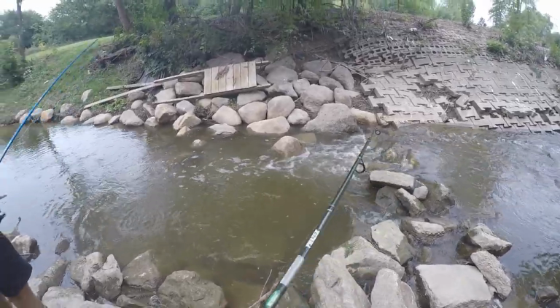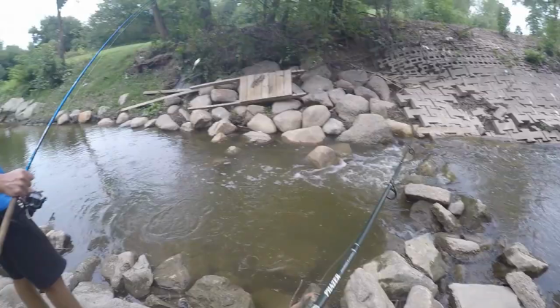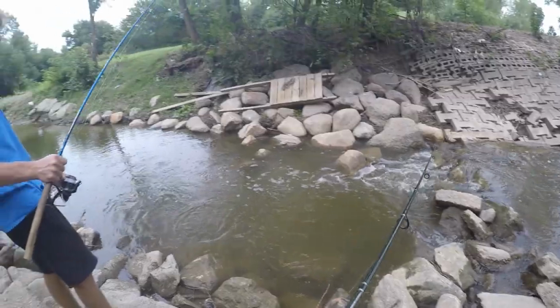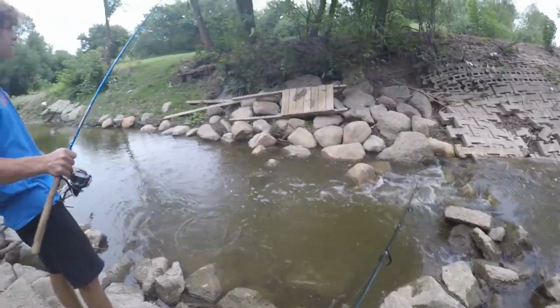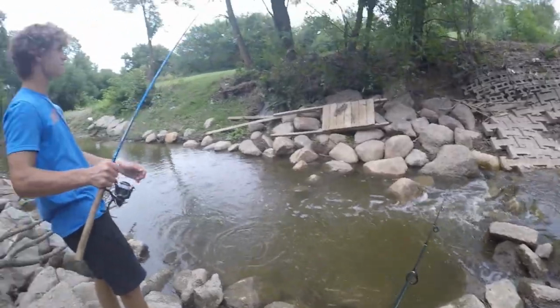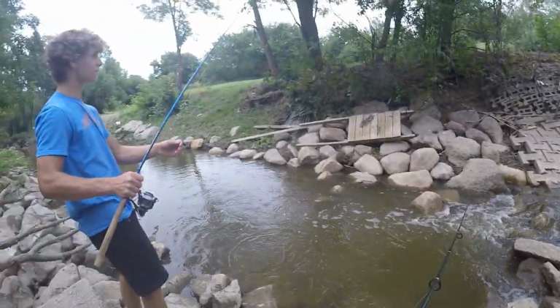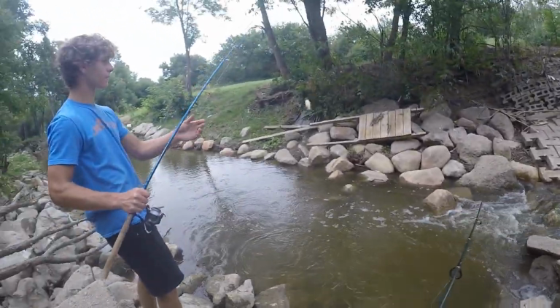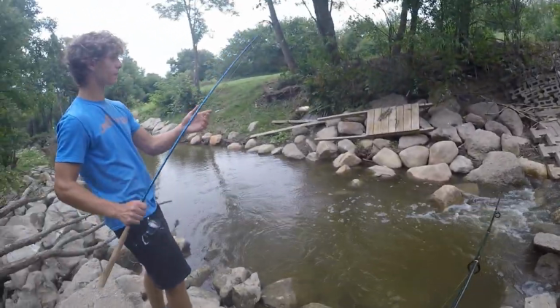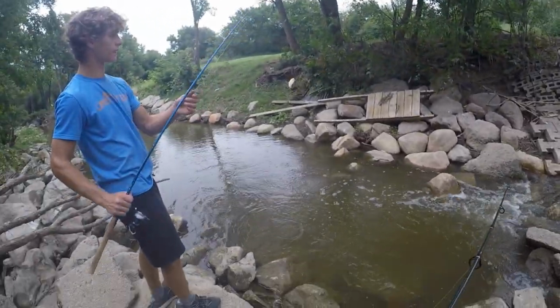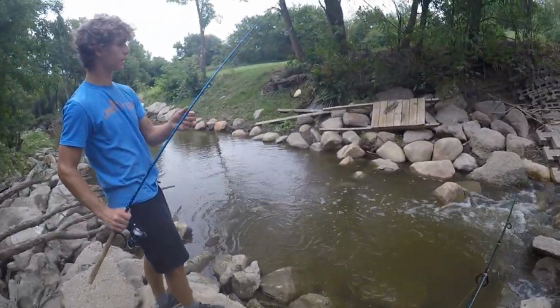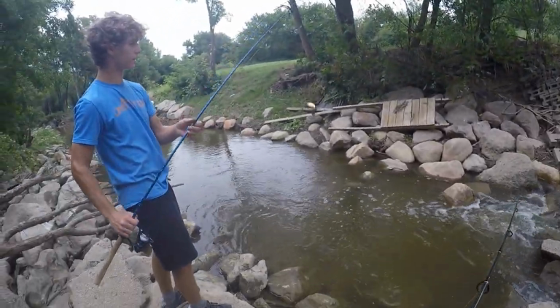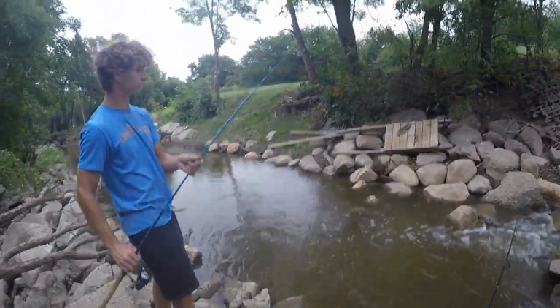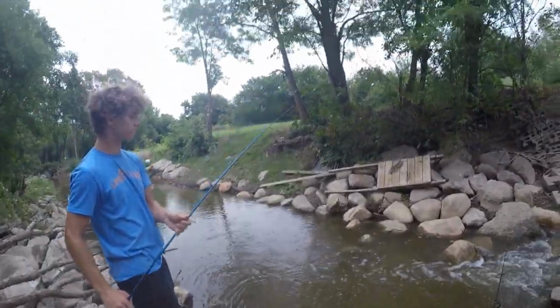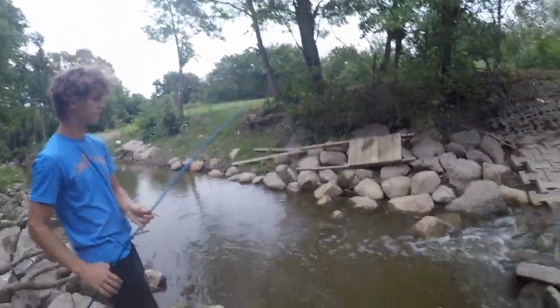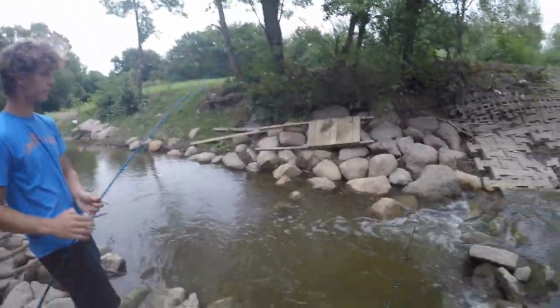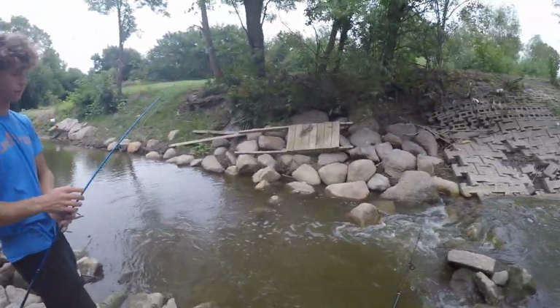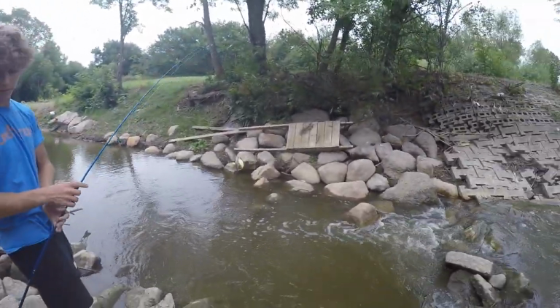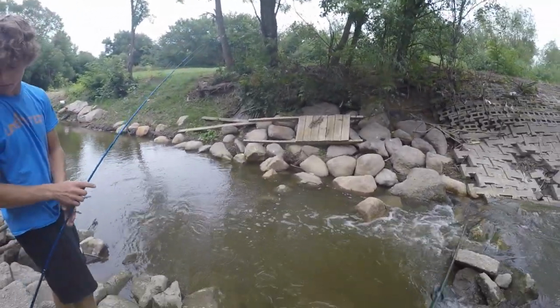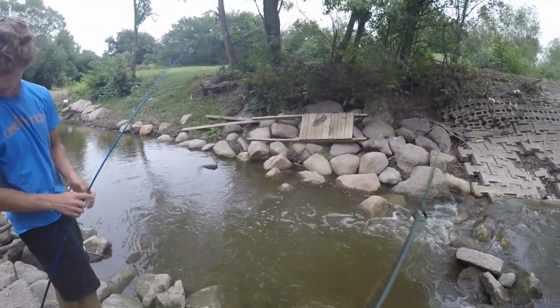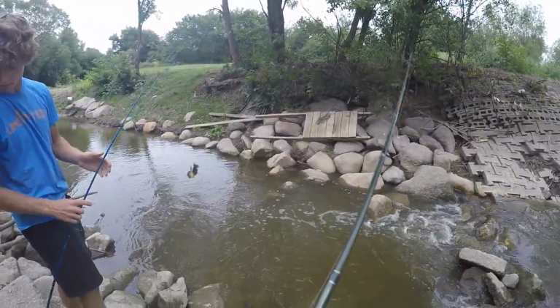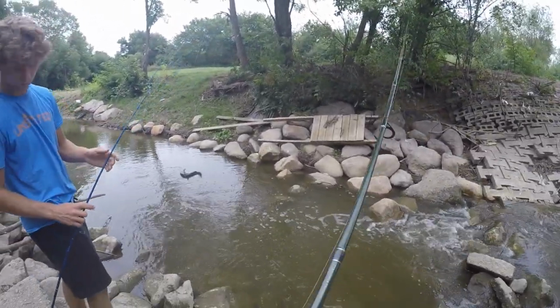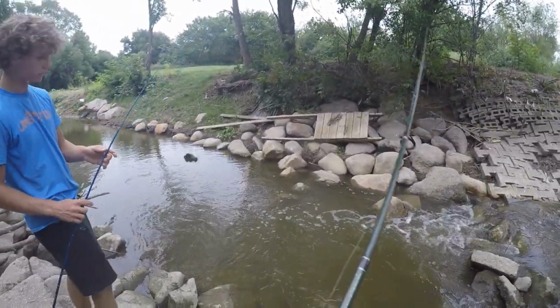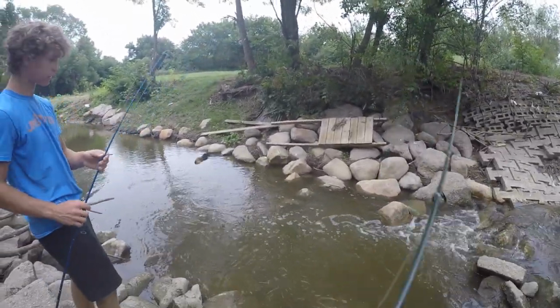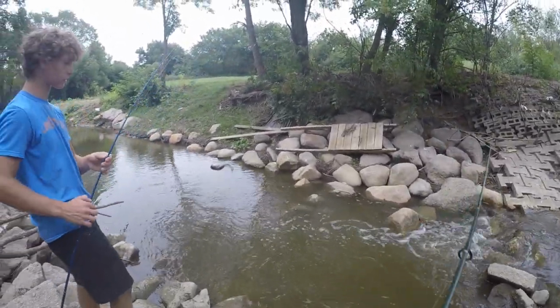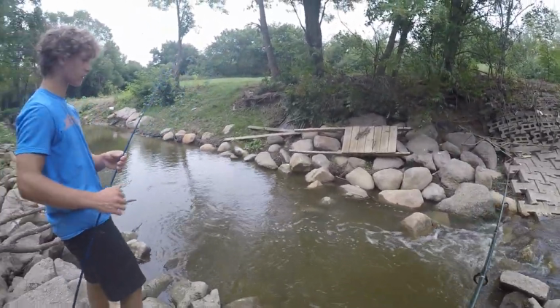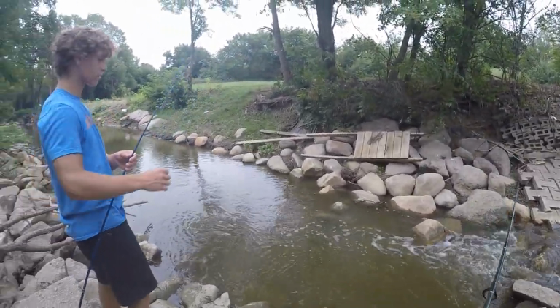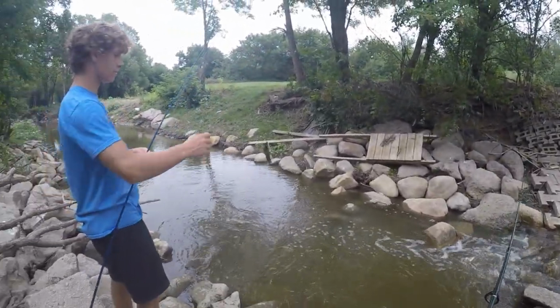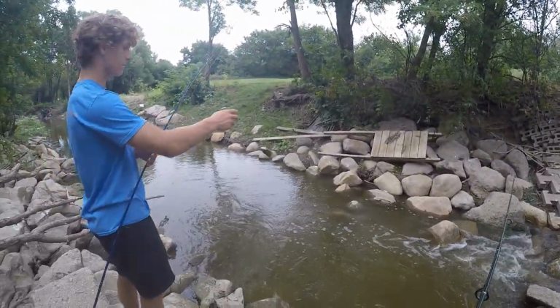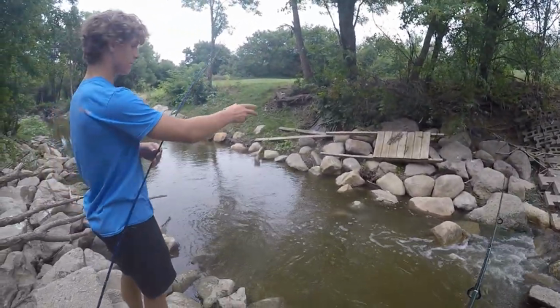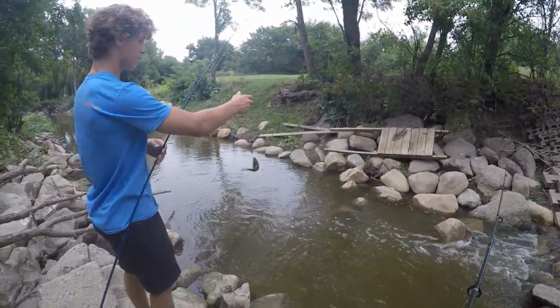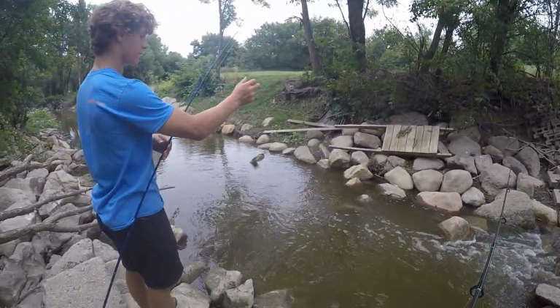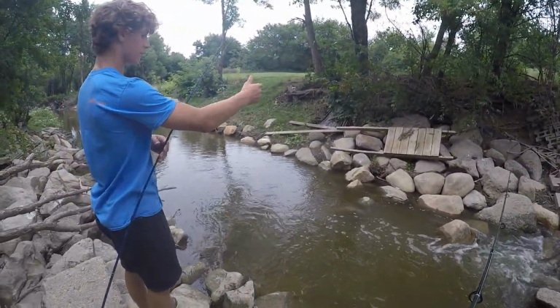Oh, you got one? My brother just got another bullhead — that's his second one of the day right there.